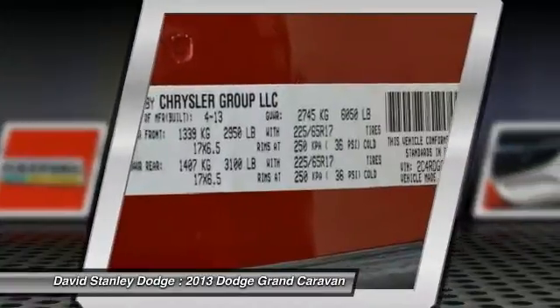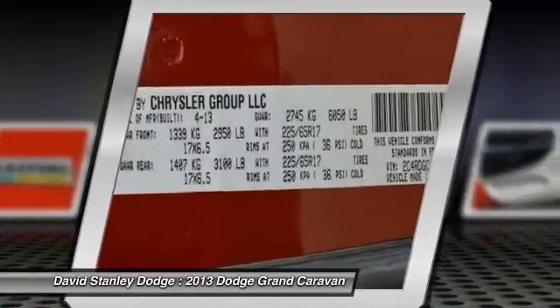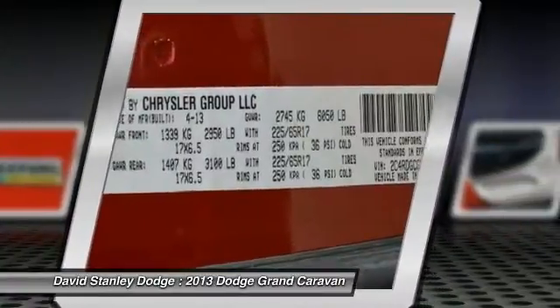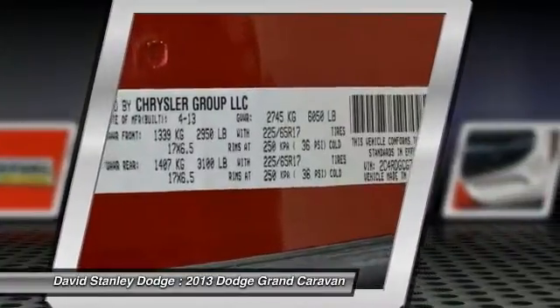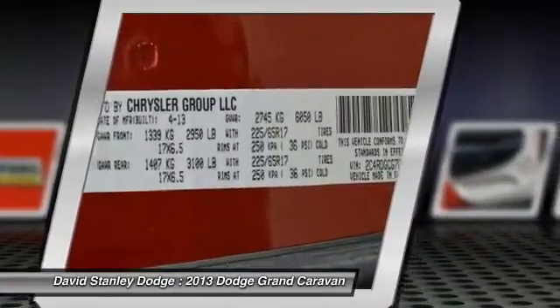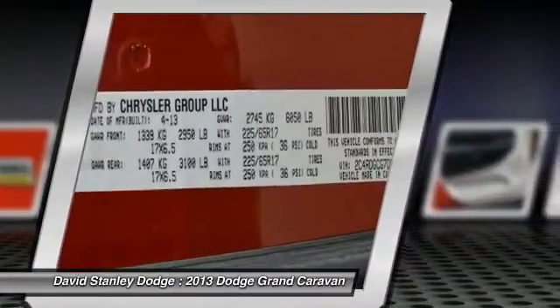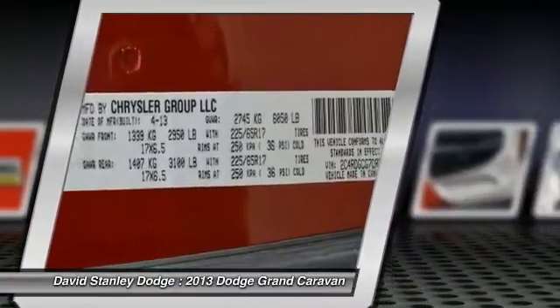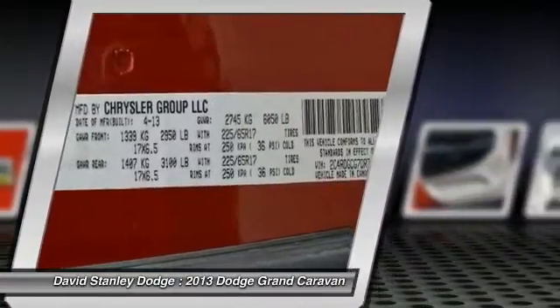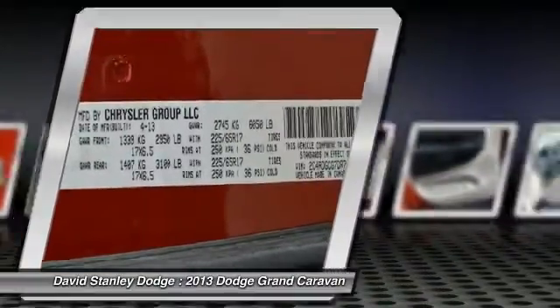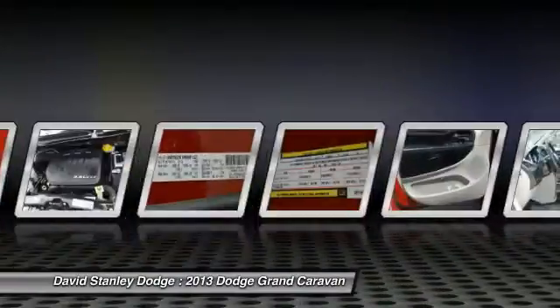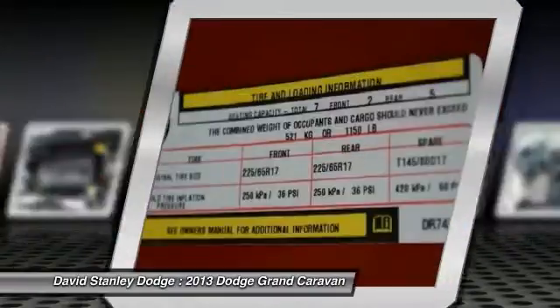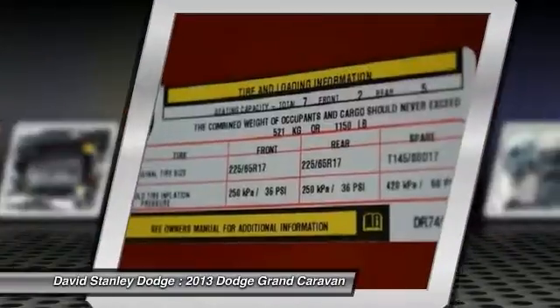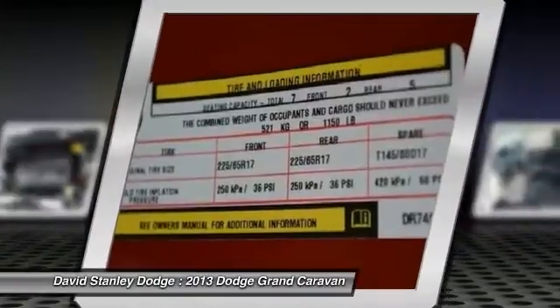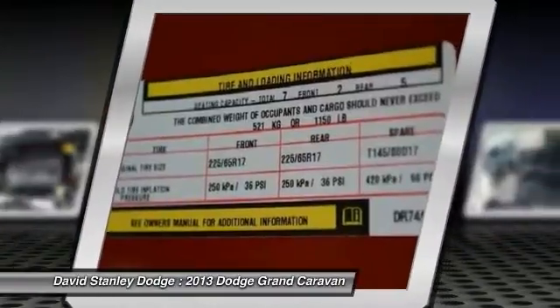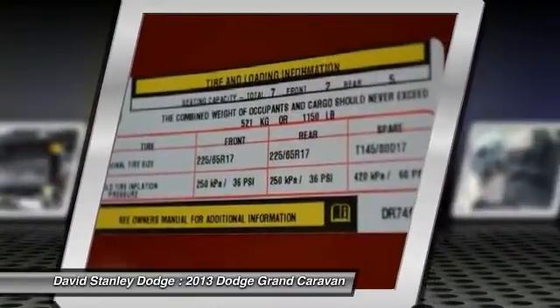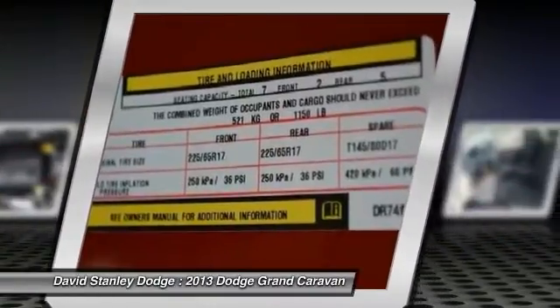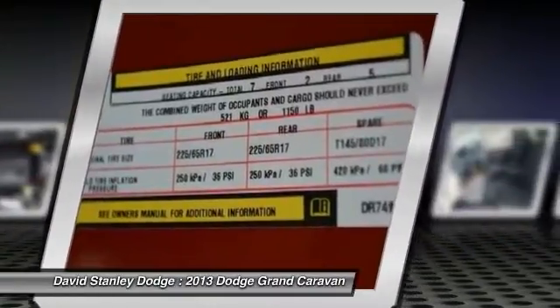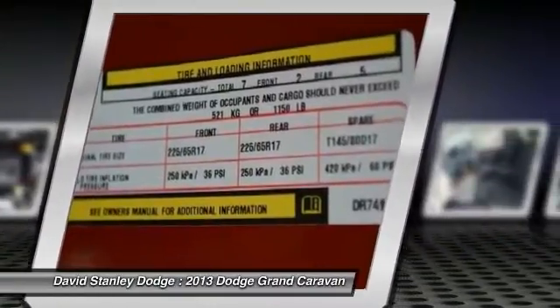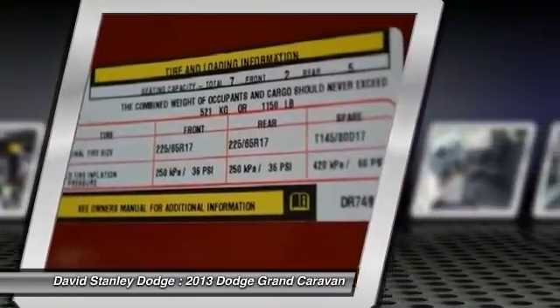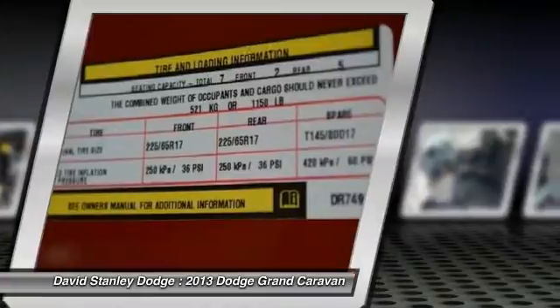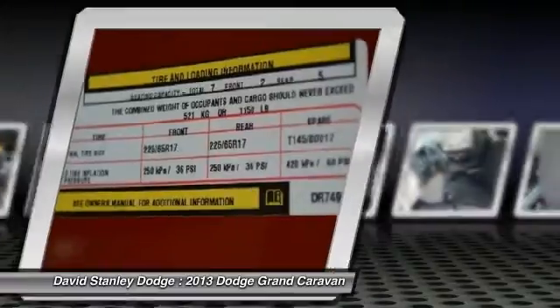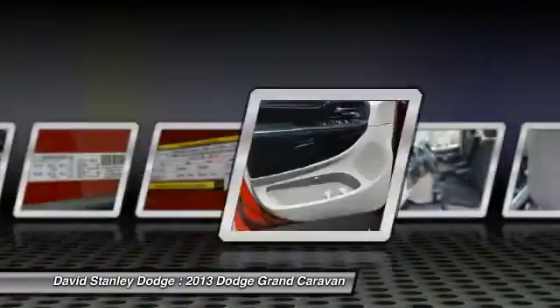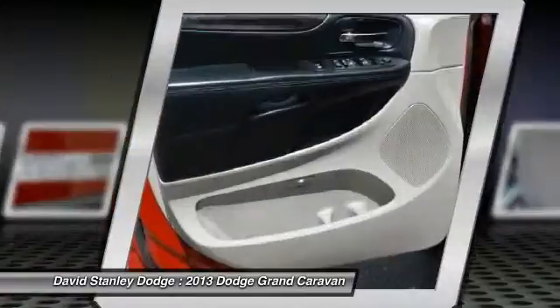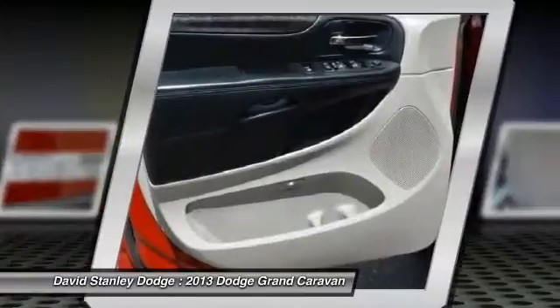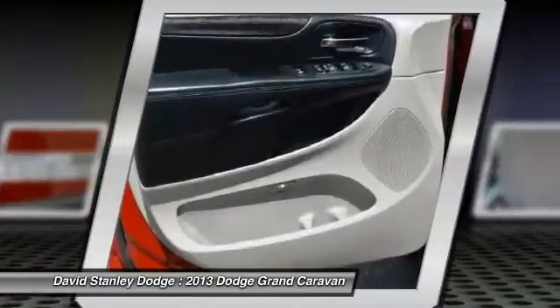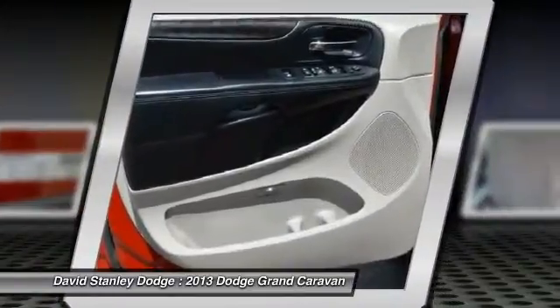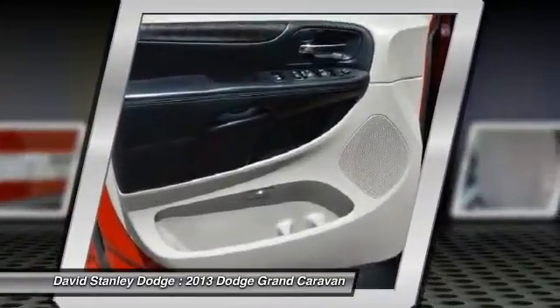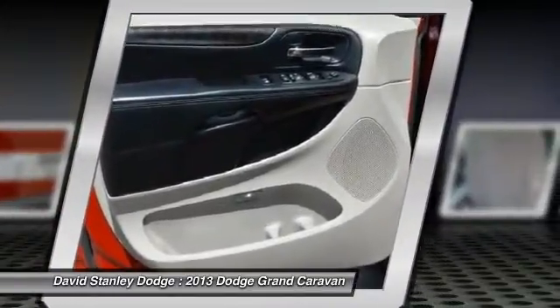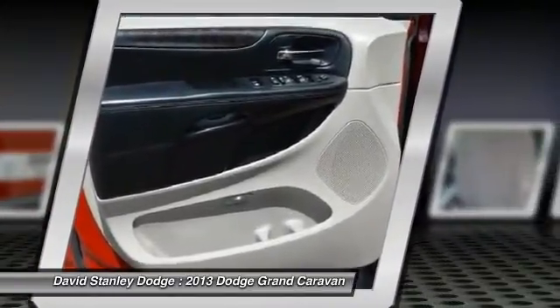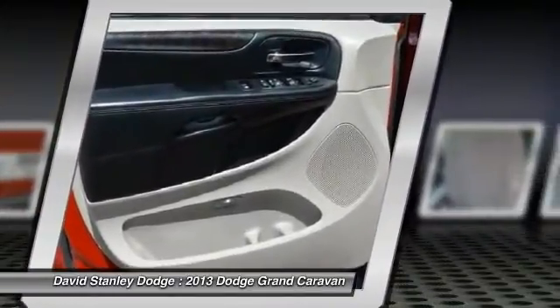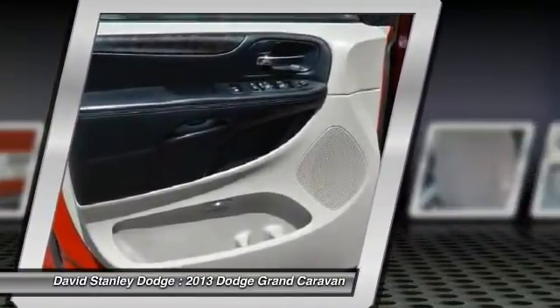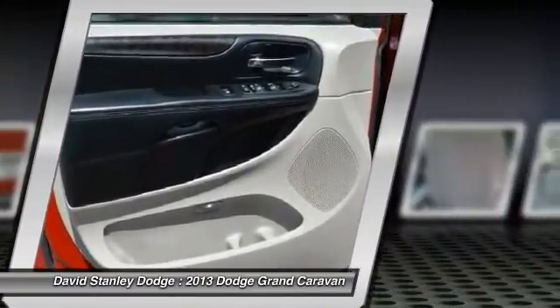Four-wheel disc brakes, trip computer, power windows, electronic stability control, CD player.